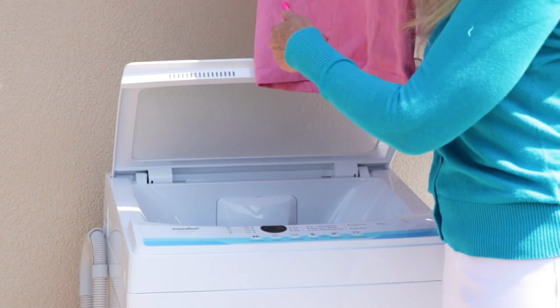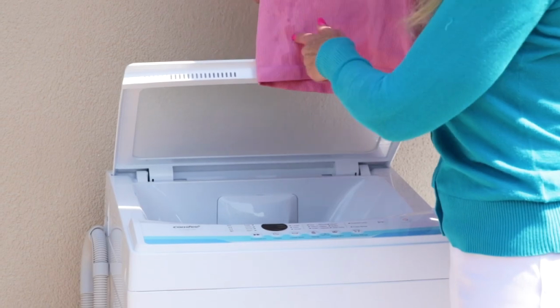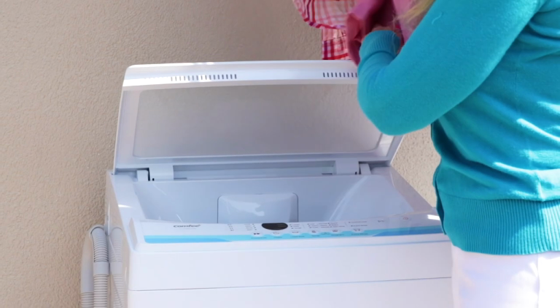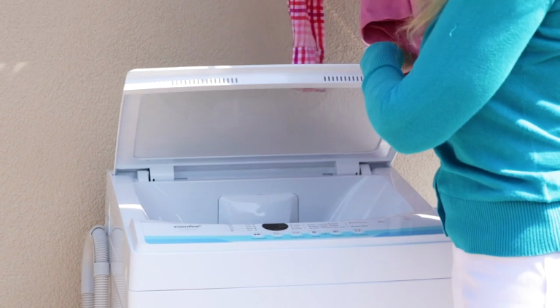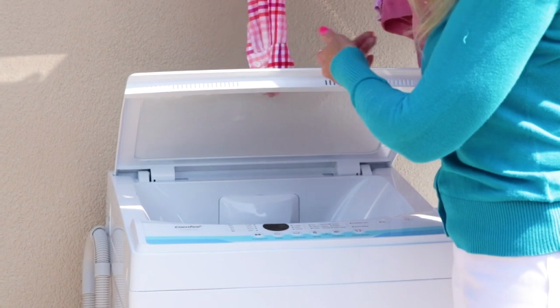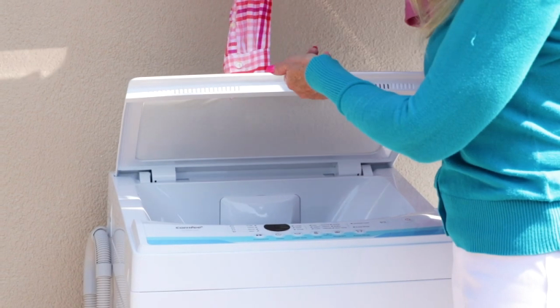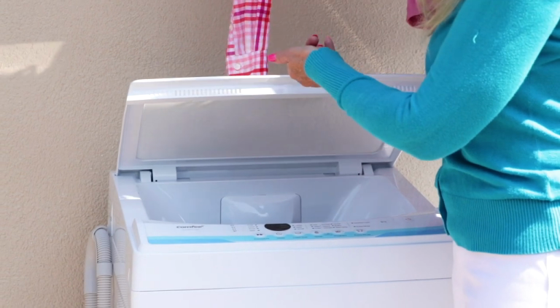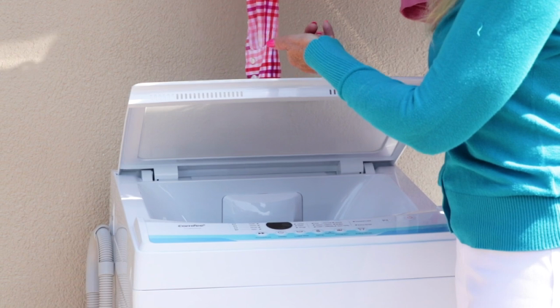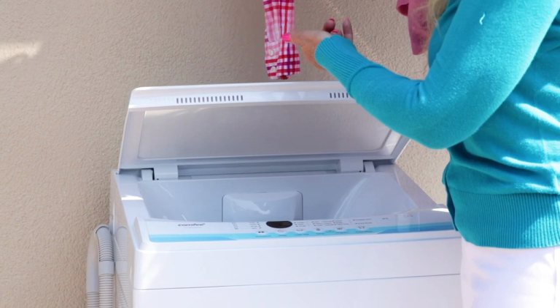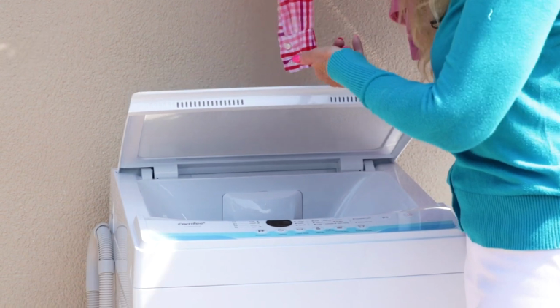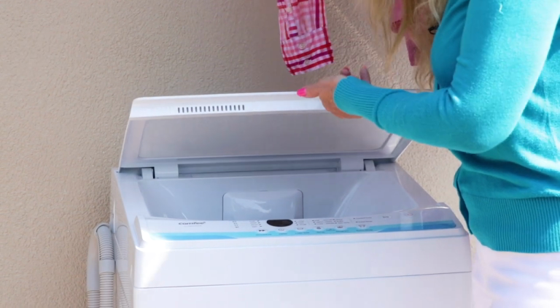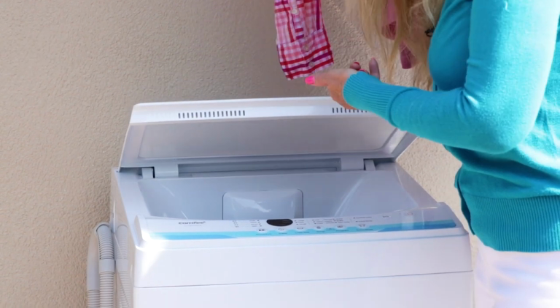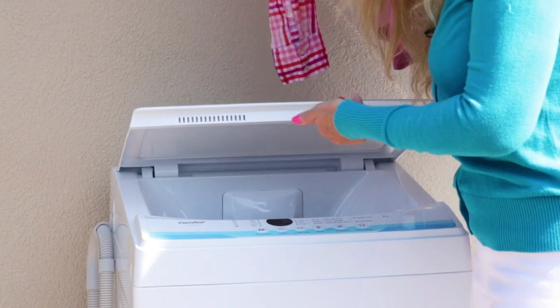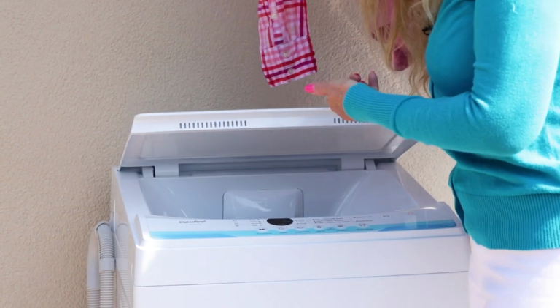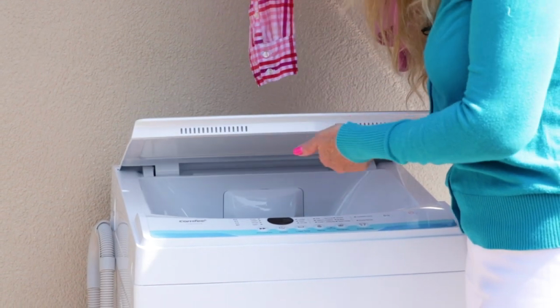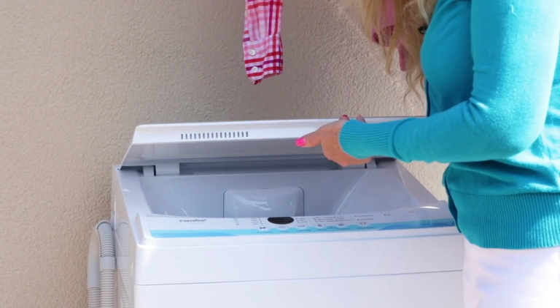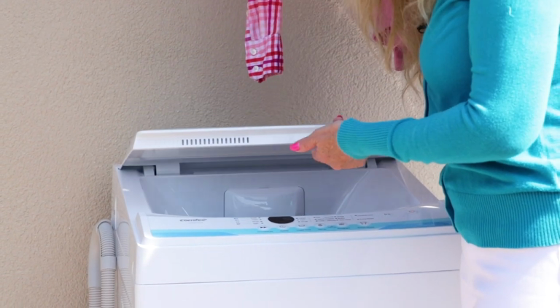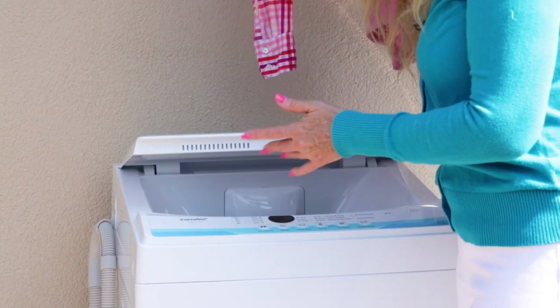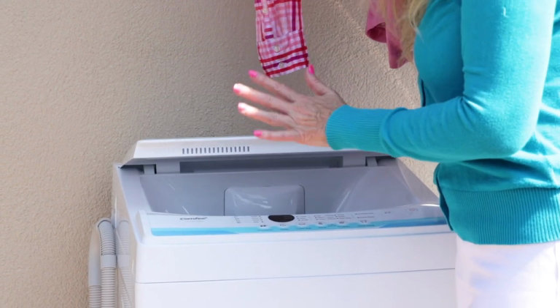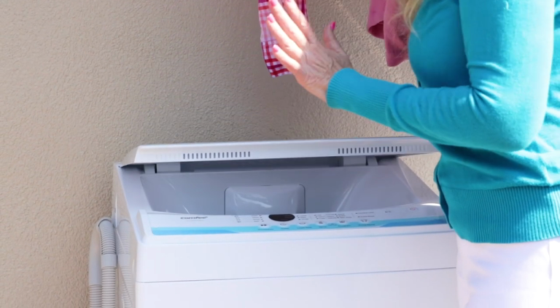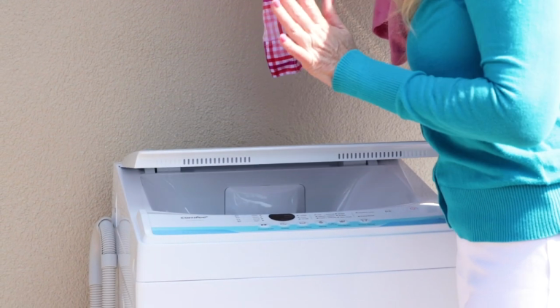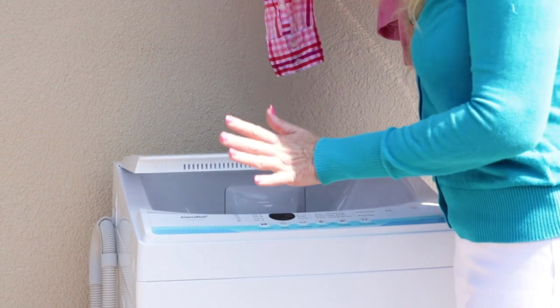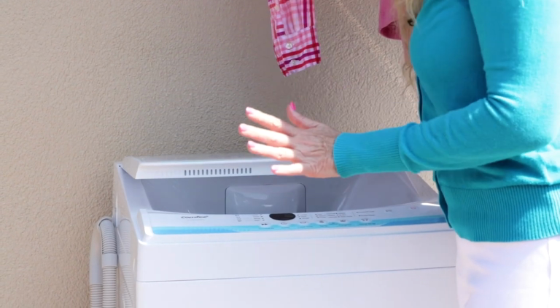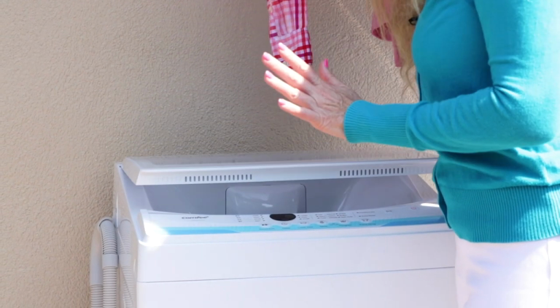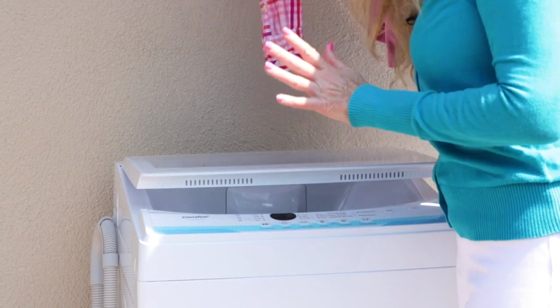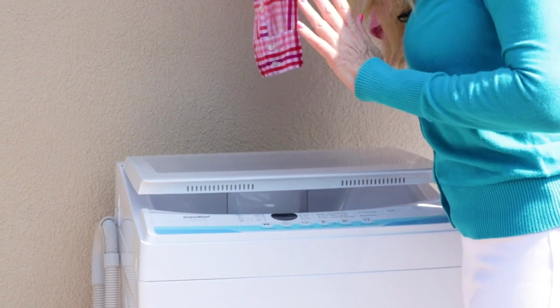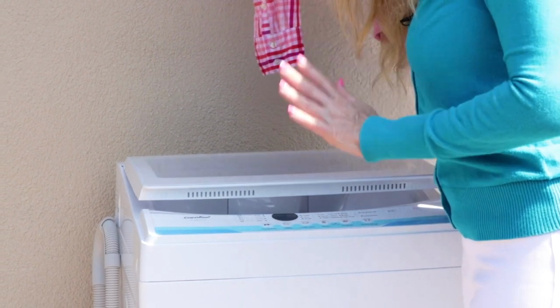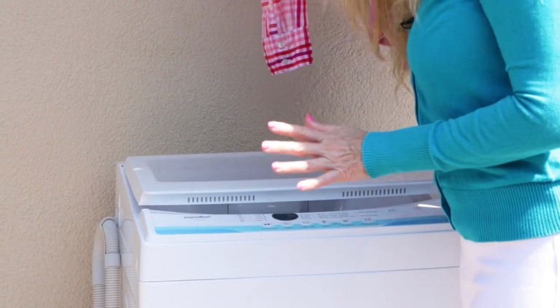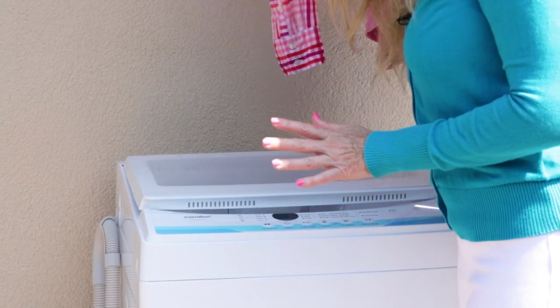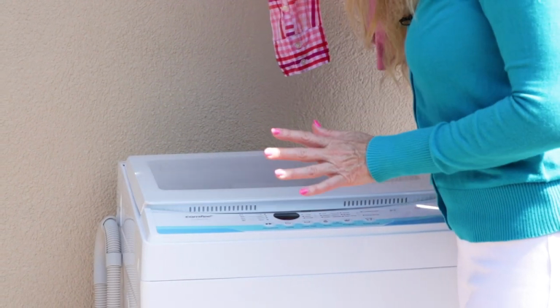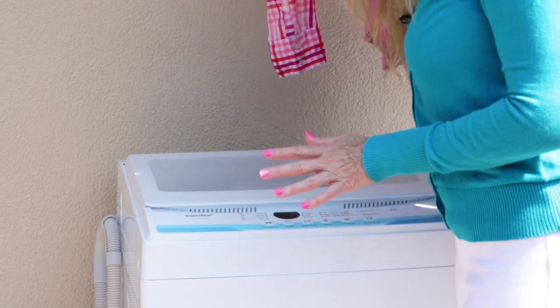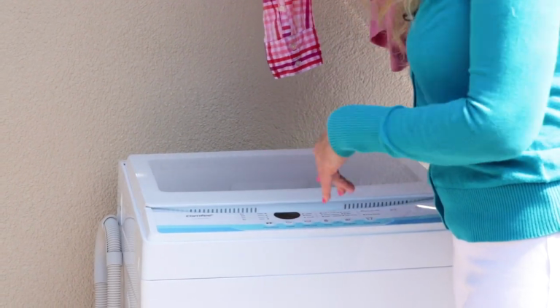And look at the auto-close lid — it's going to close by itself so you don't have to worry about kids slamming the lid on it.